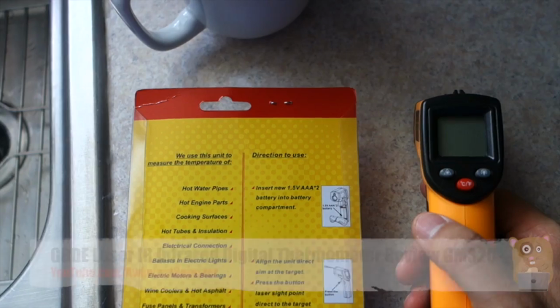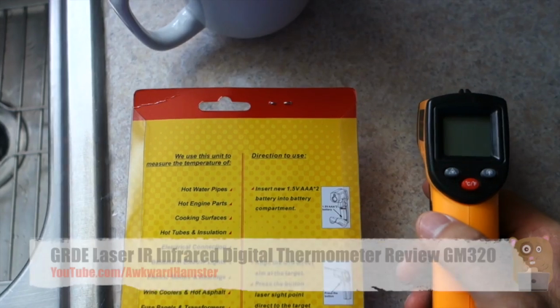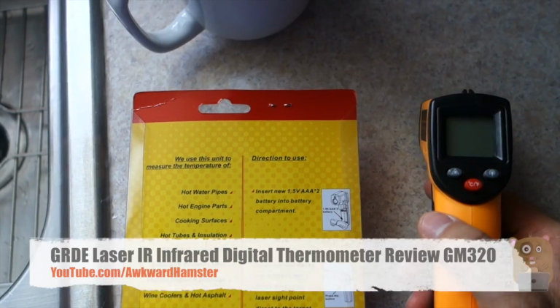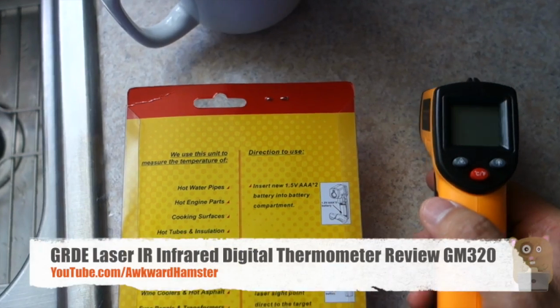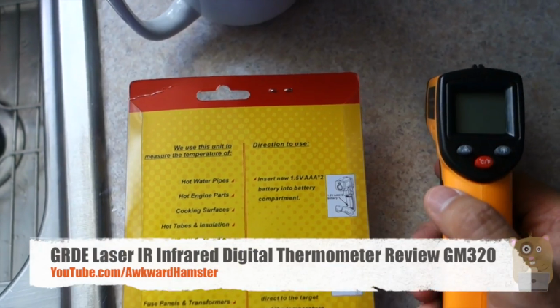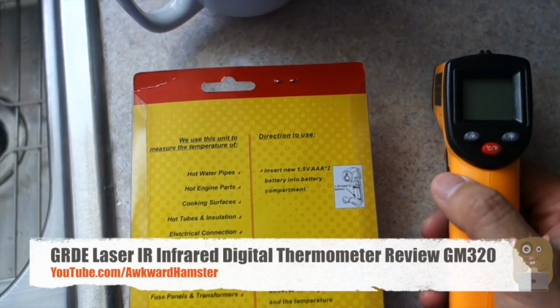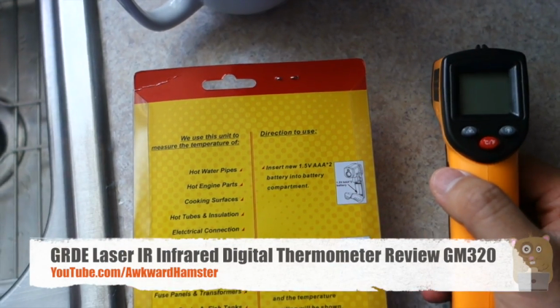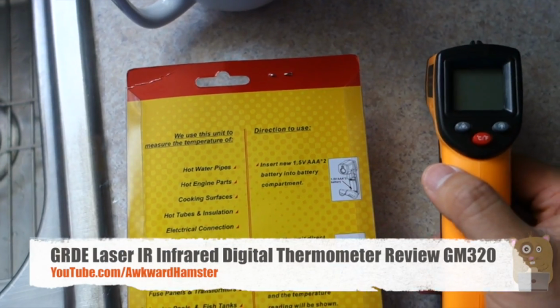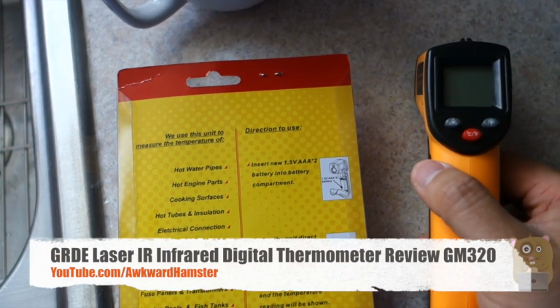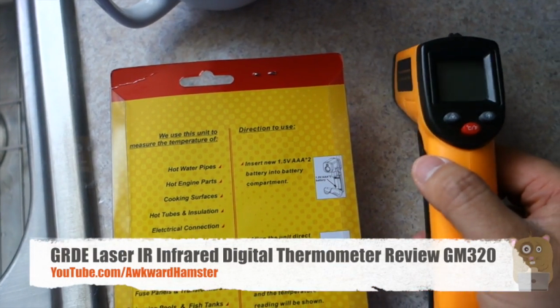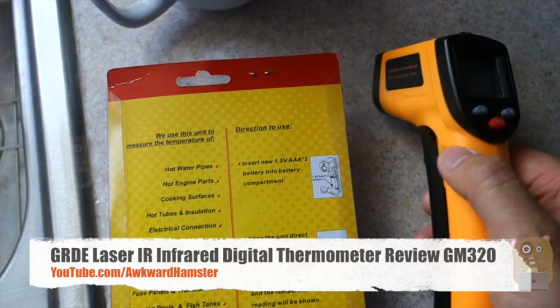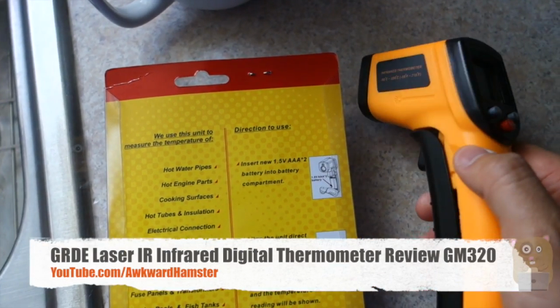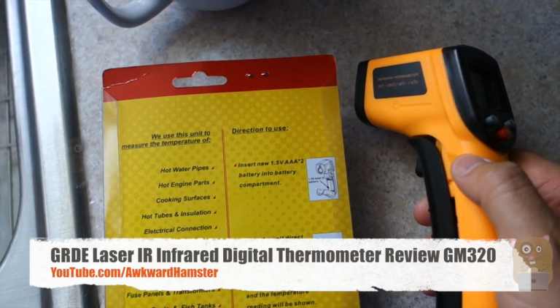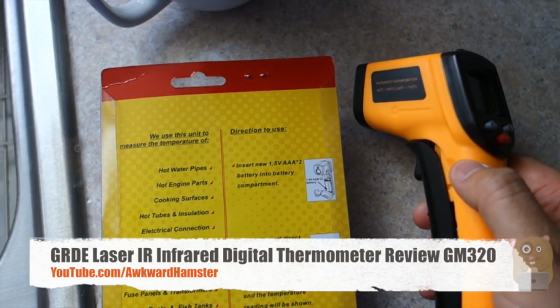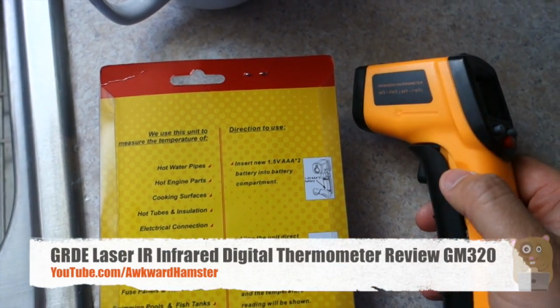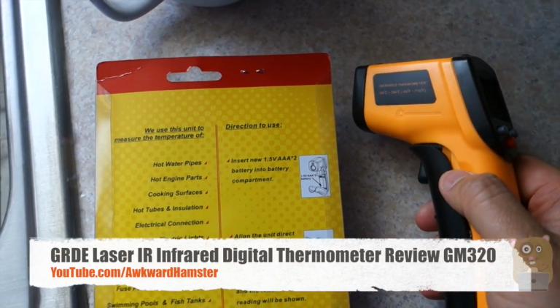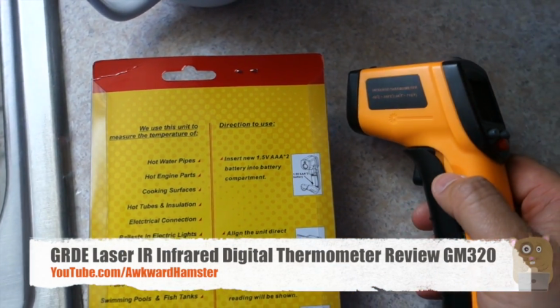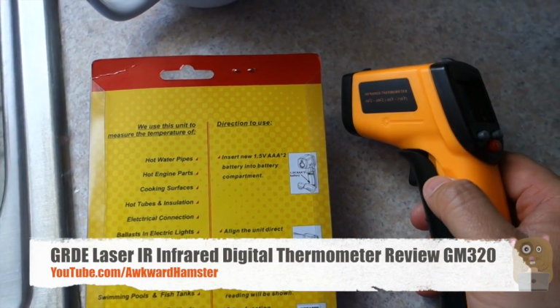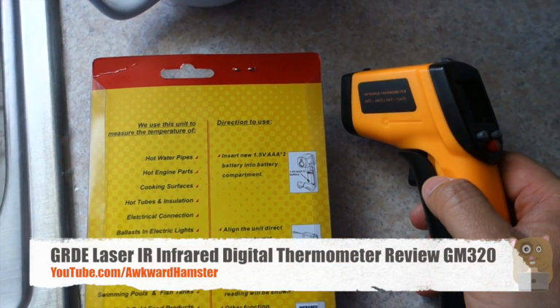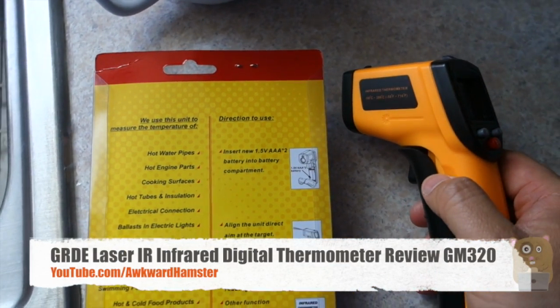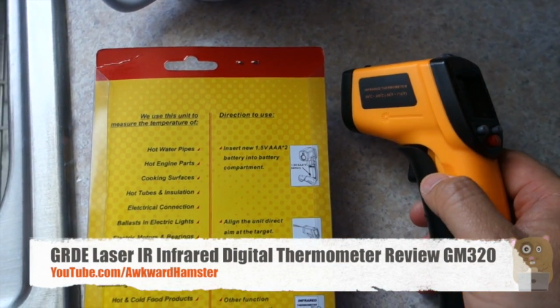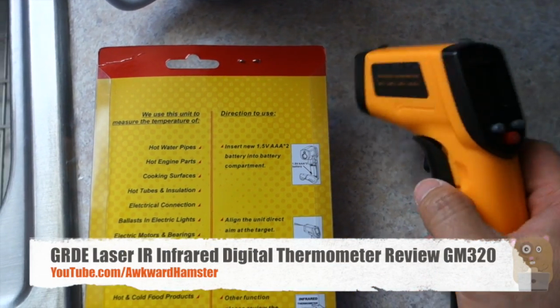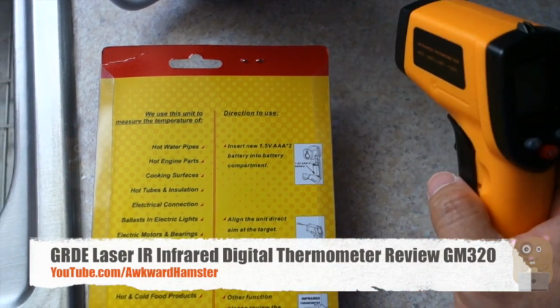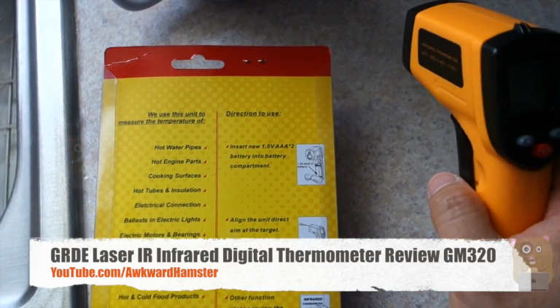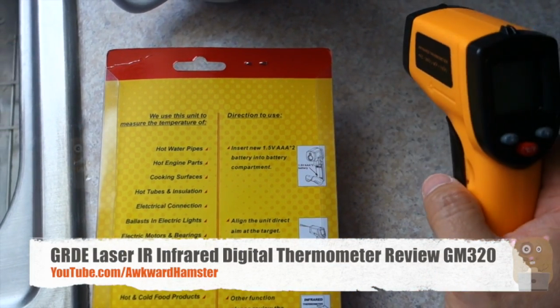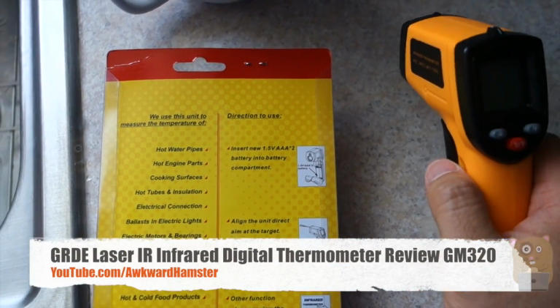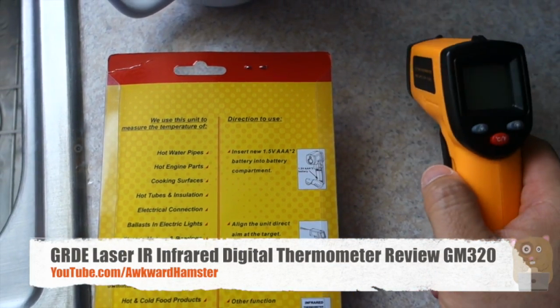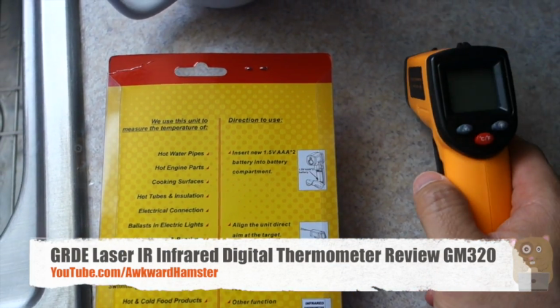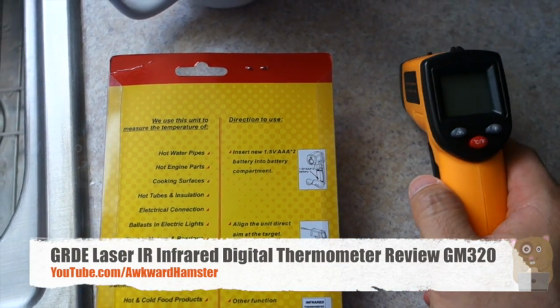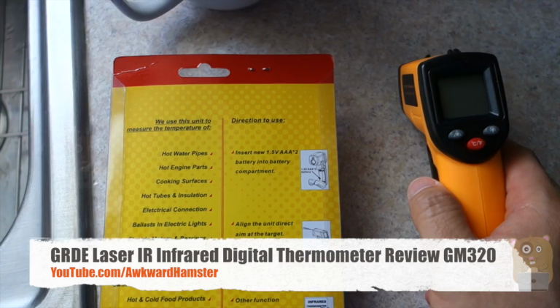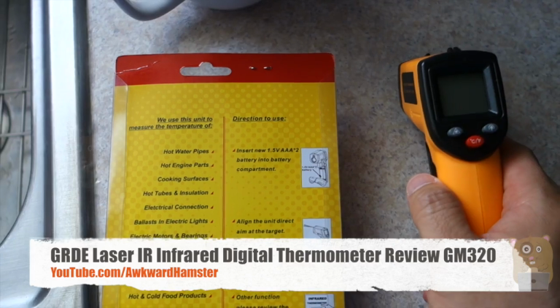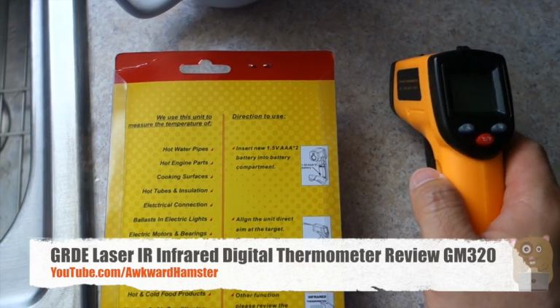Hi, welcome to TocoHamster. Today I'll be bringing you this GRDE infrared thermometer, the model's GM320.